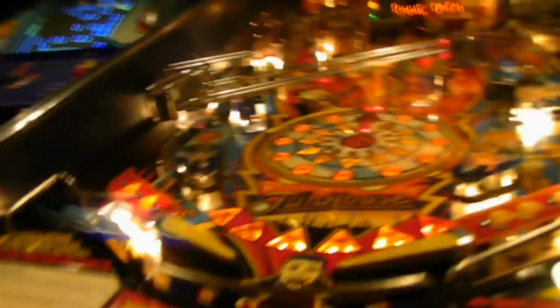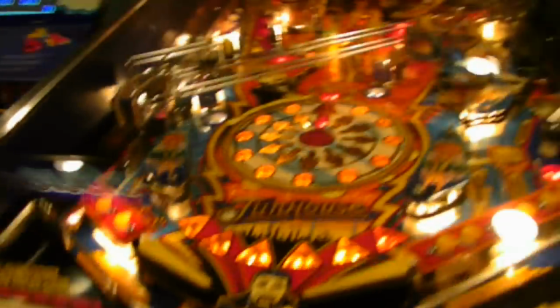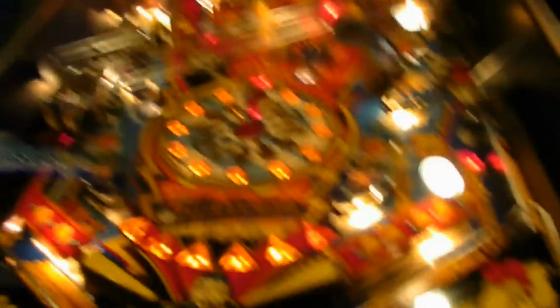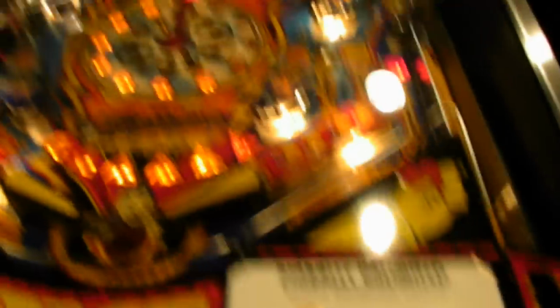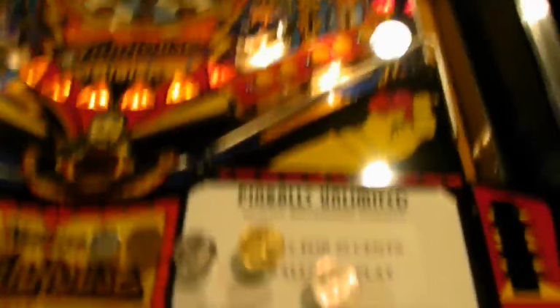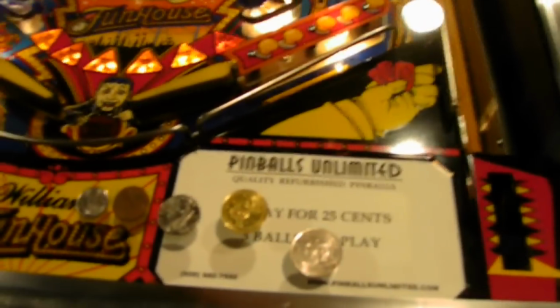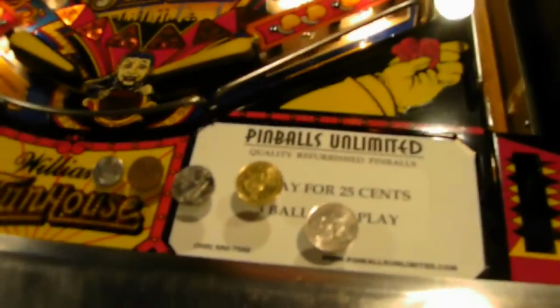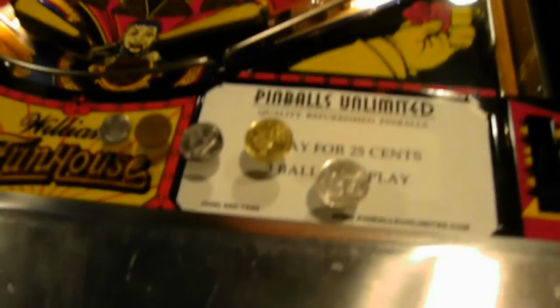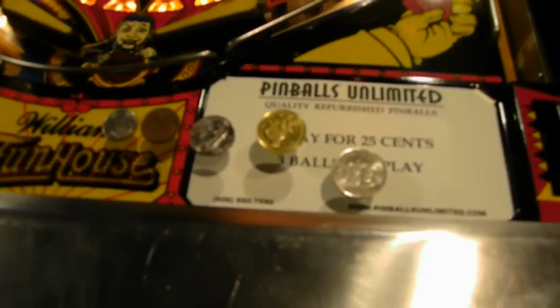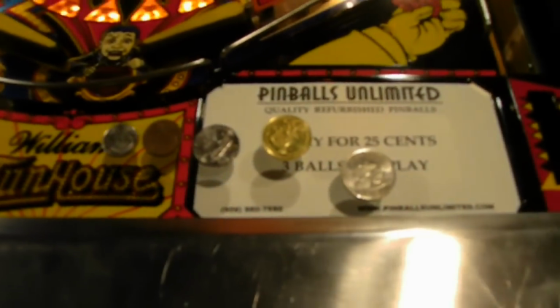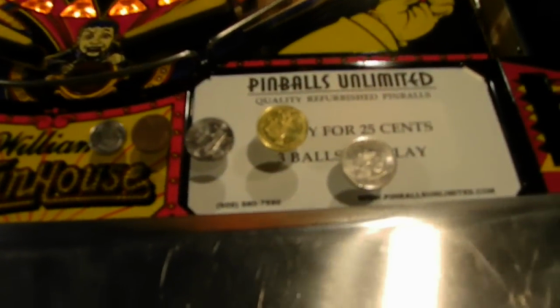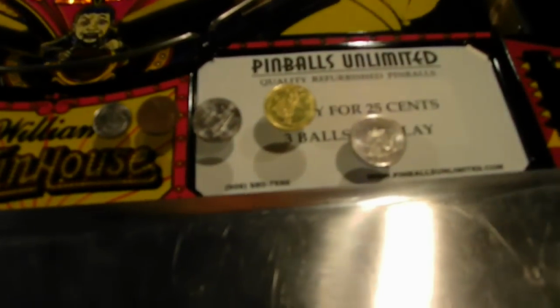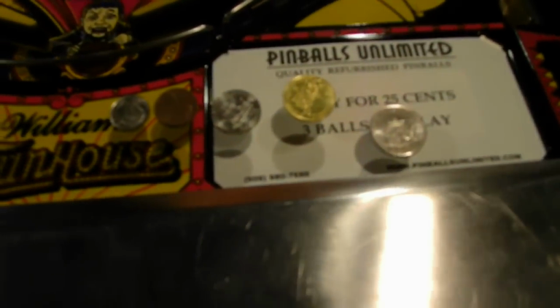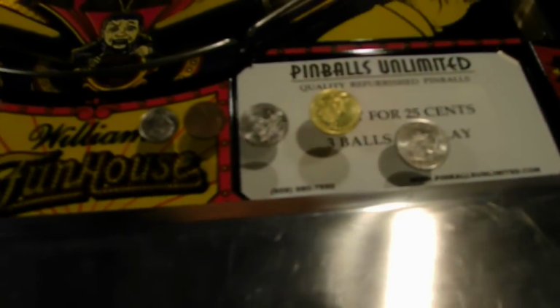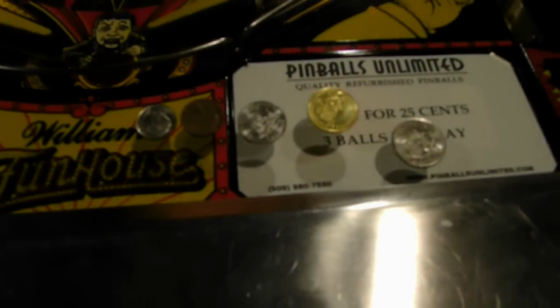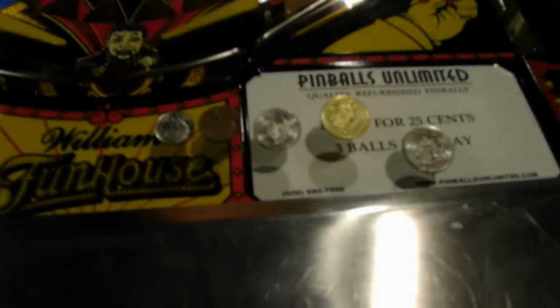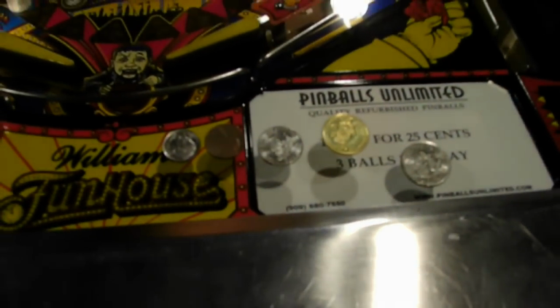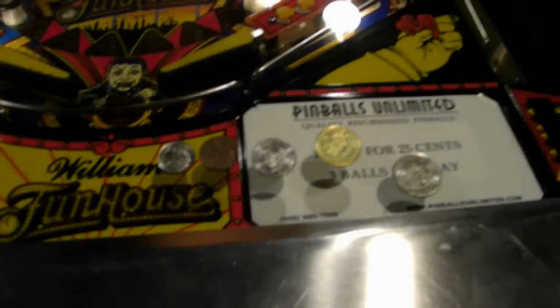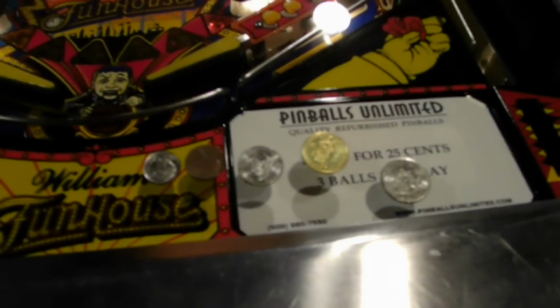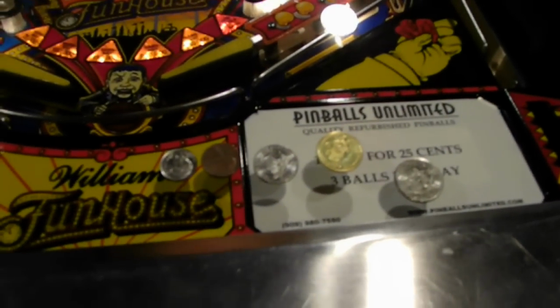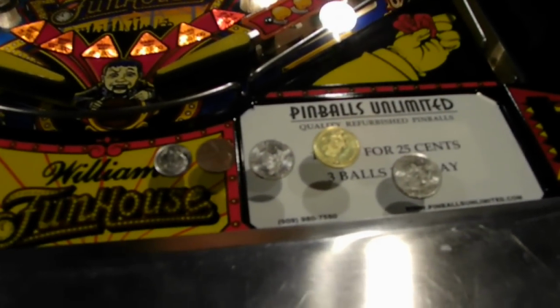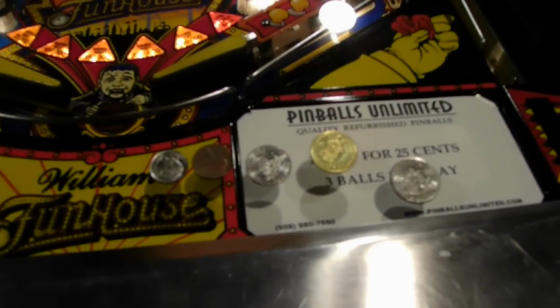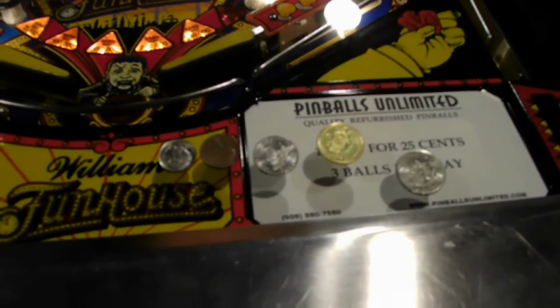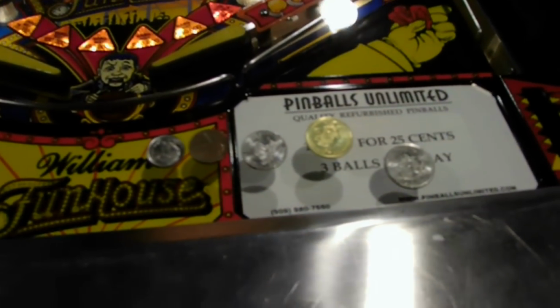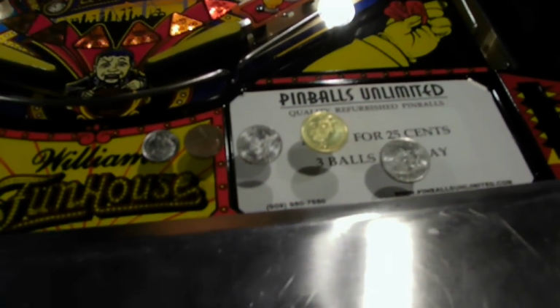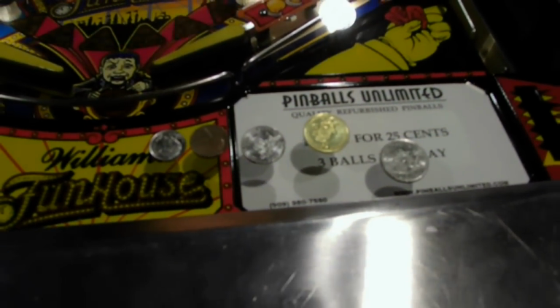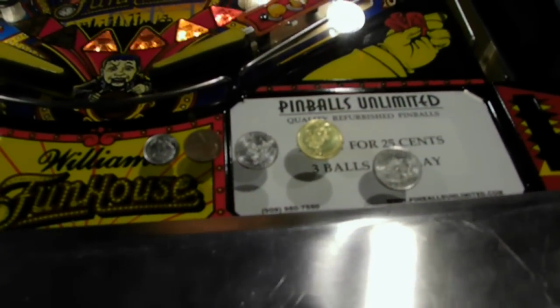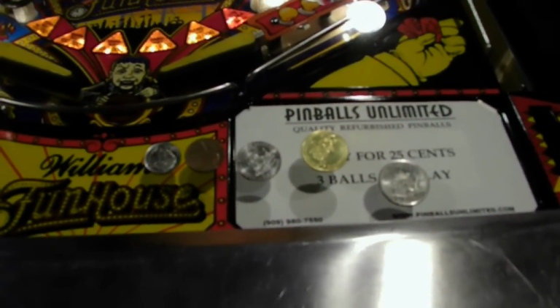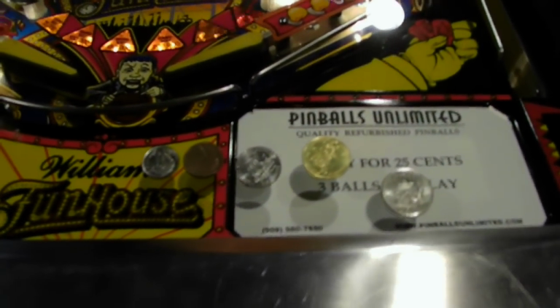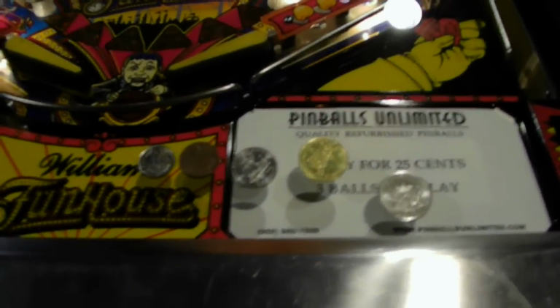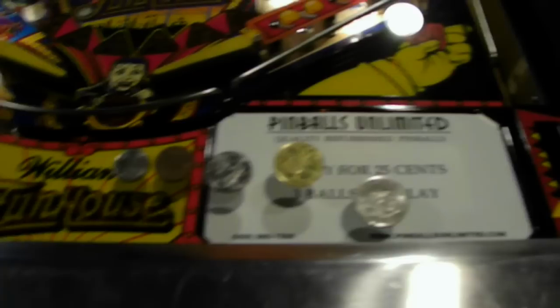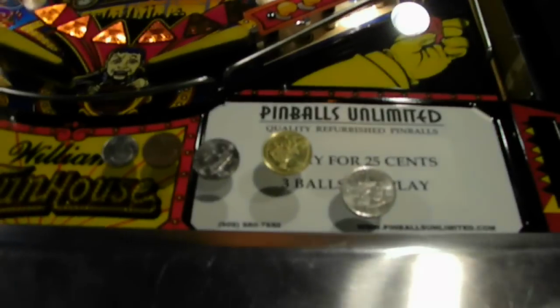It takes pretty much any coin you want to put in. We've got a quarter, a .900 token, a nickel, a penny, and a dime.